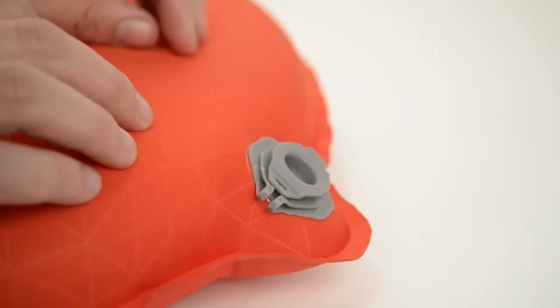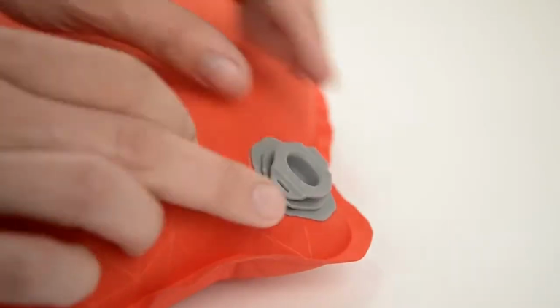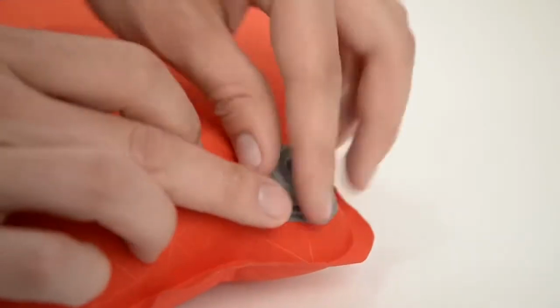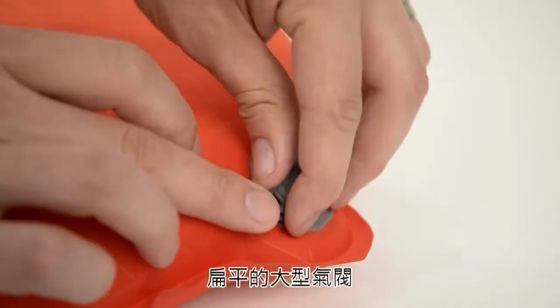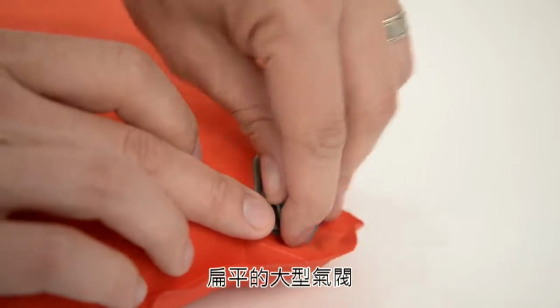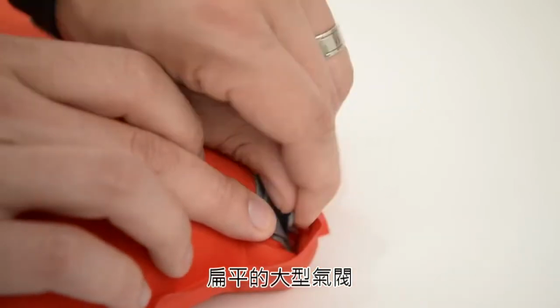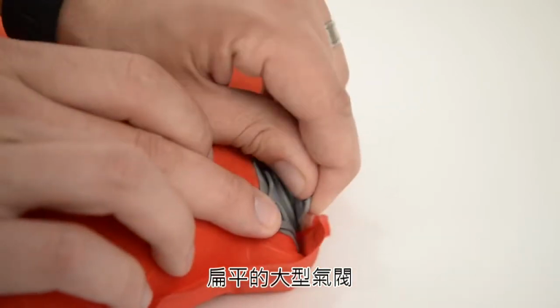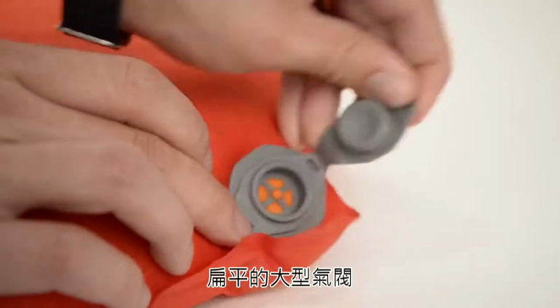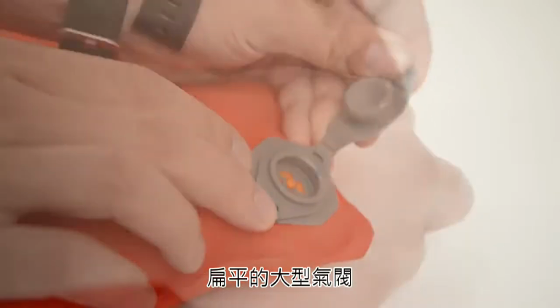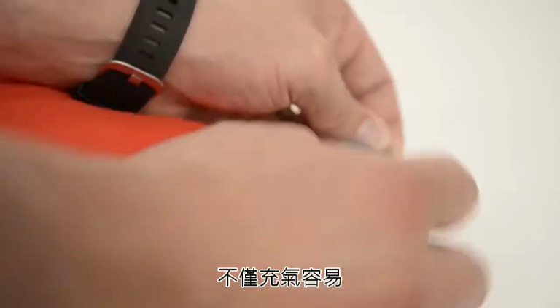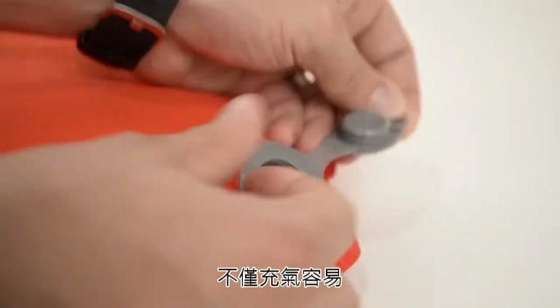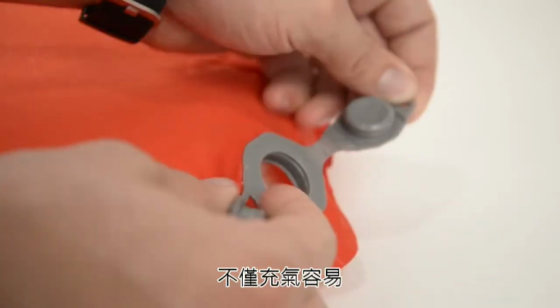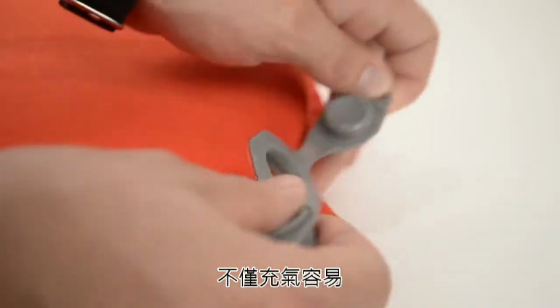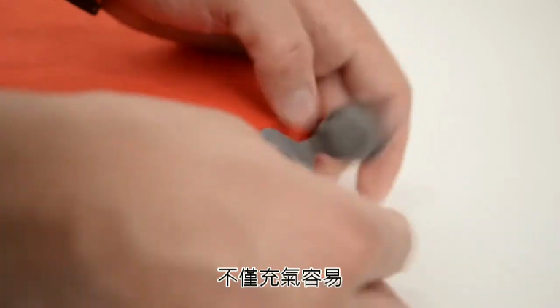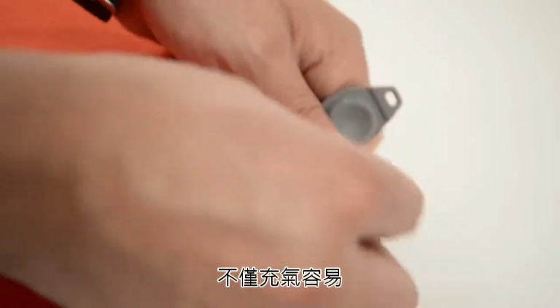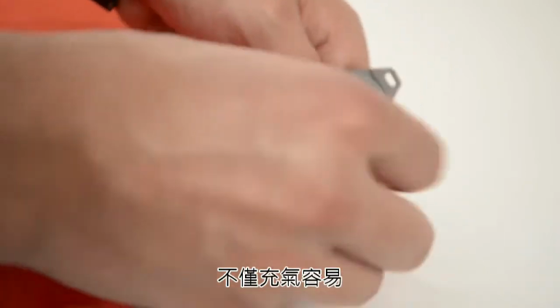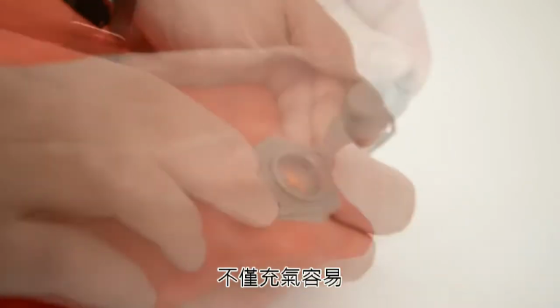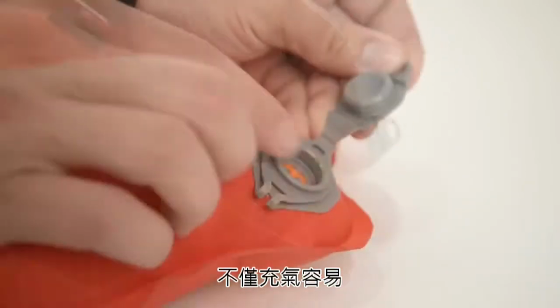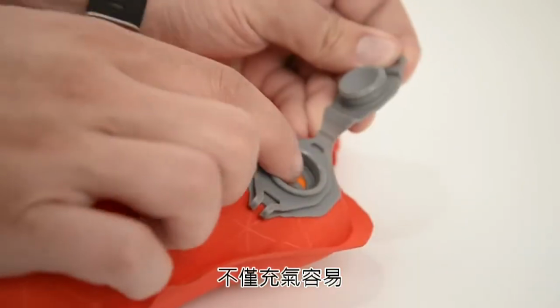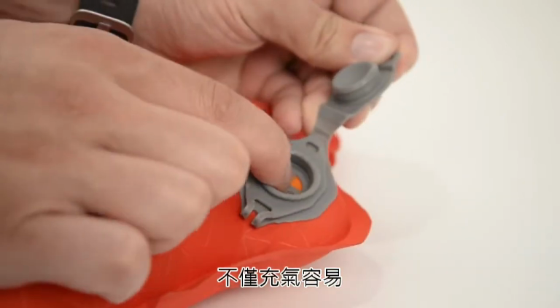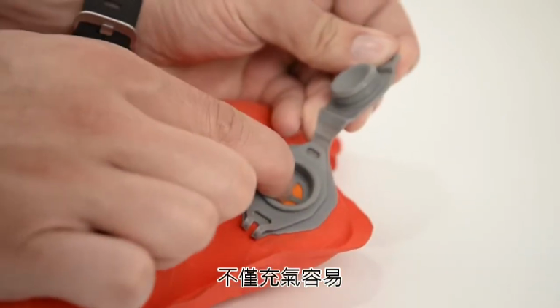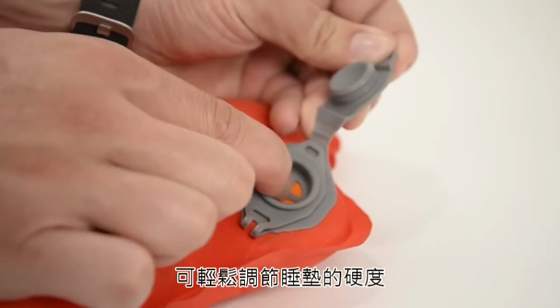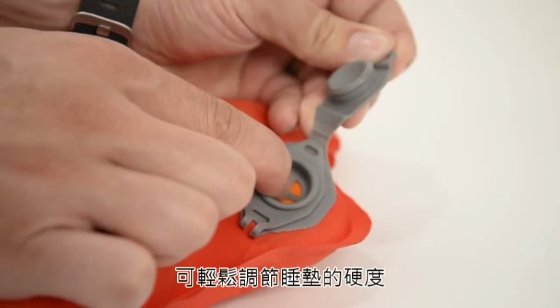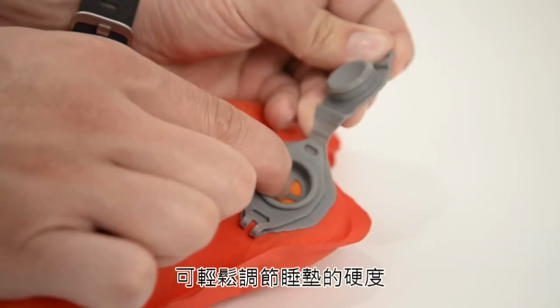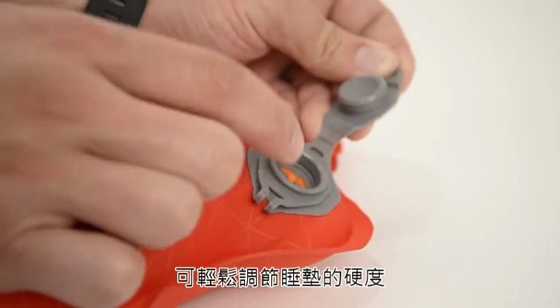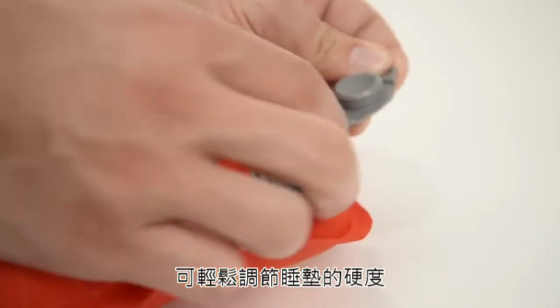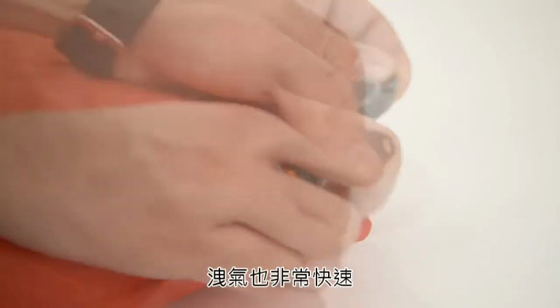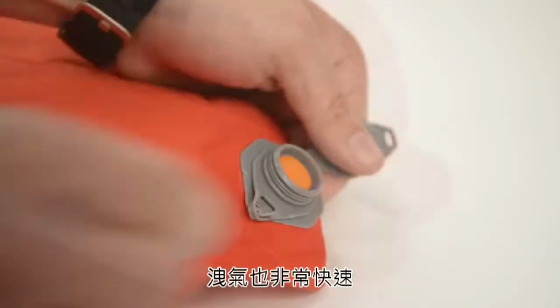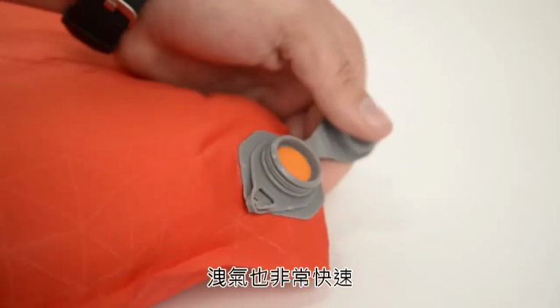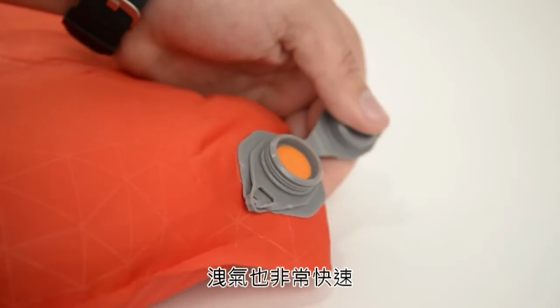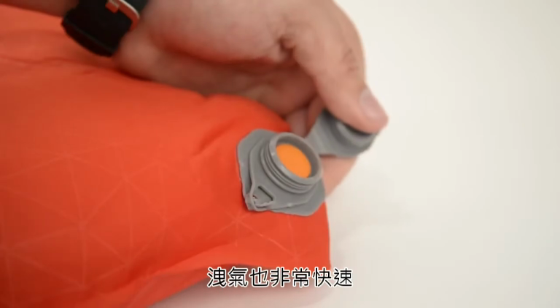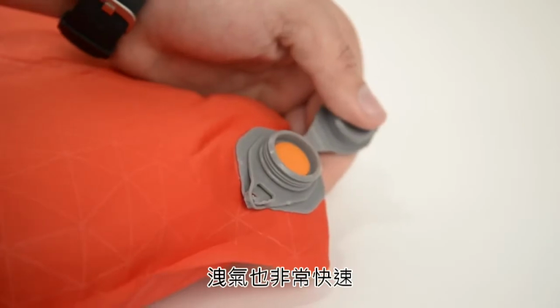It has a slim profile, a large intake port for easy inflation, easy pressure fine tuning, and a super fast deflation rate.